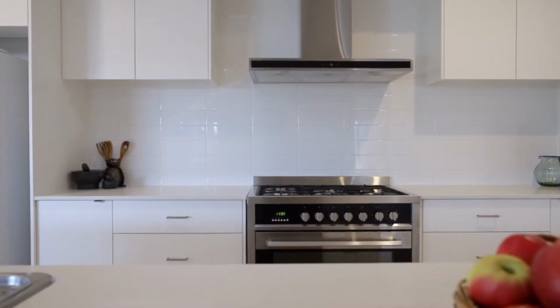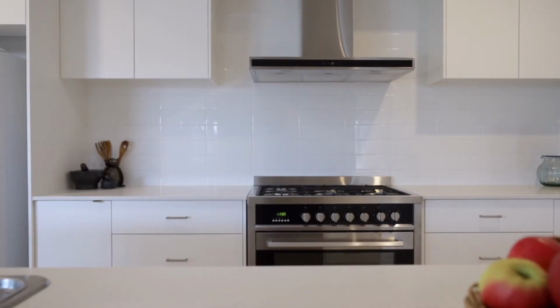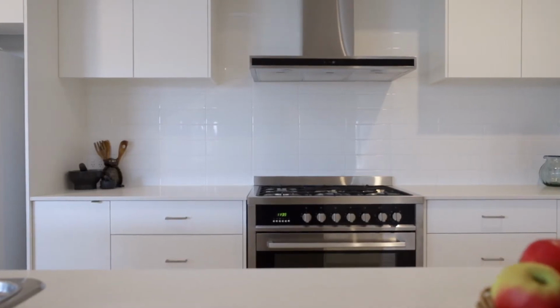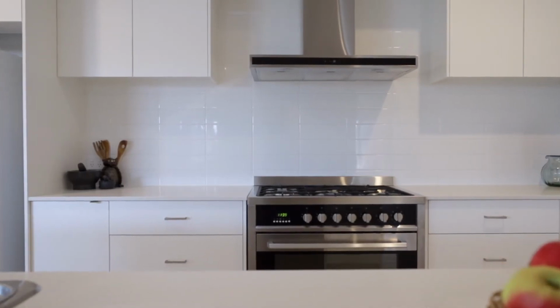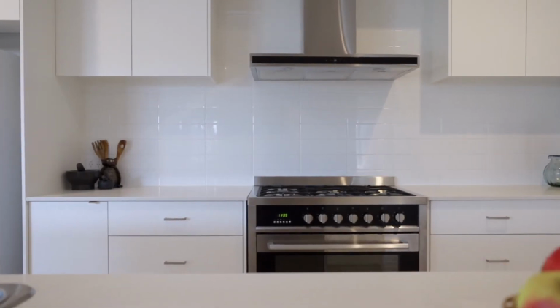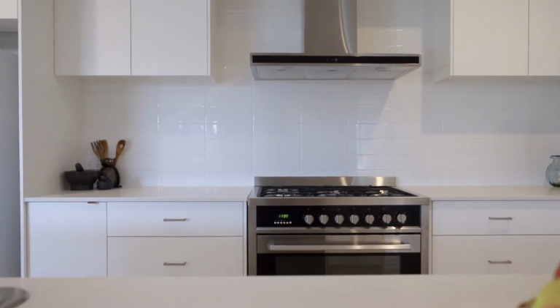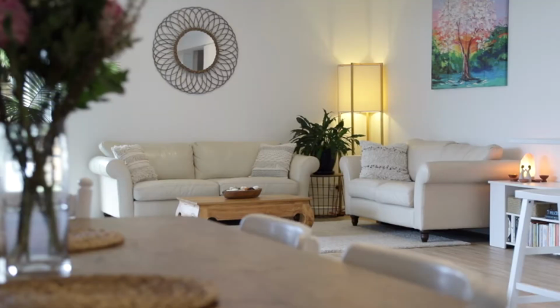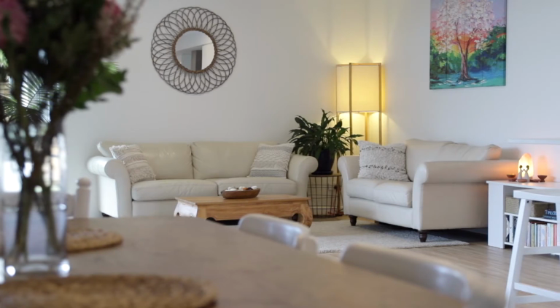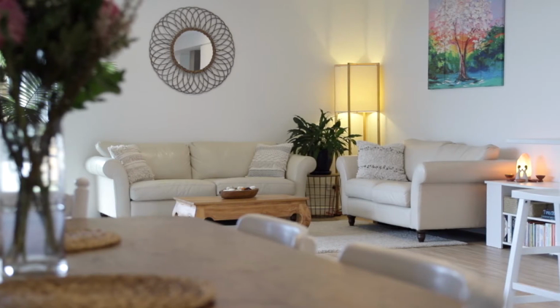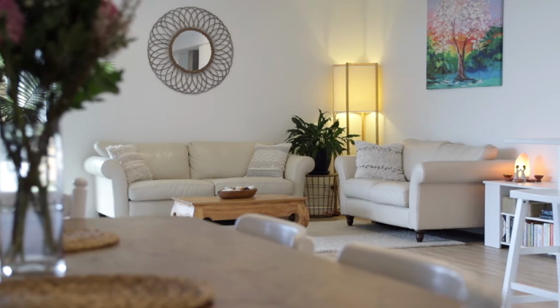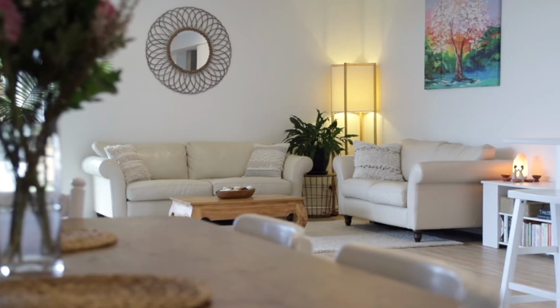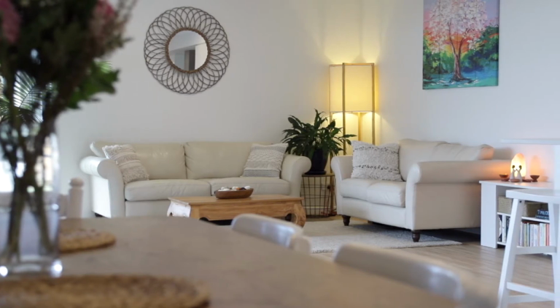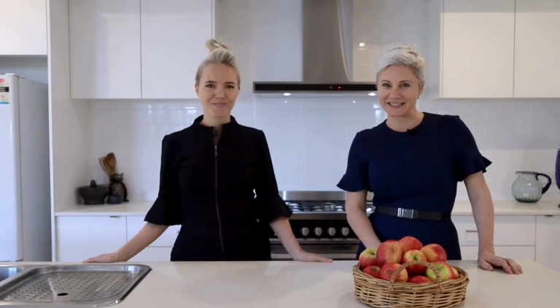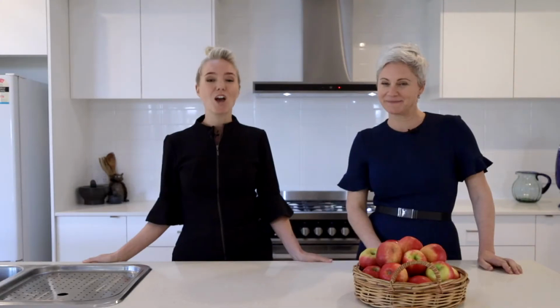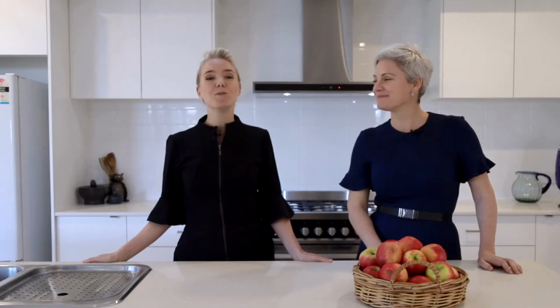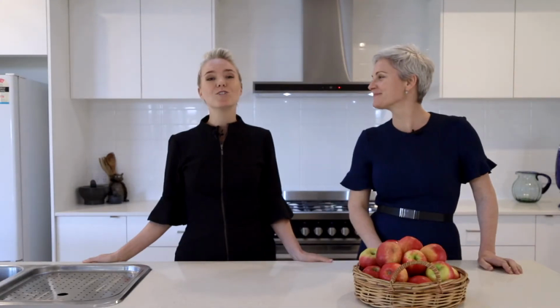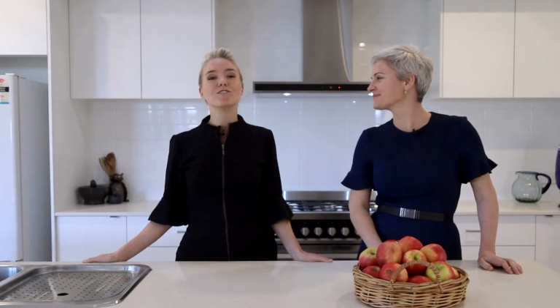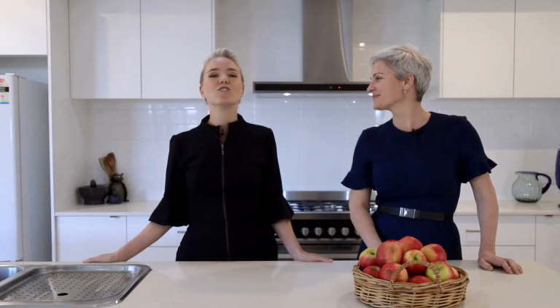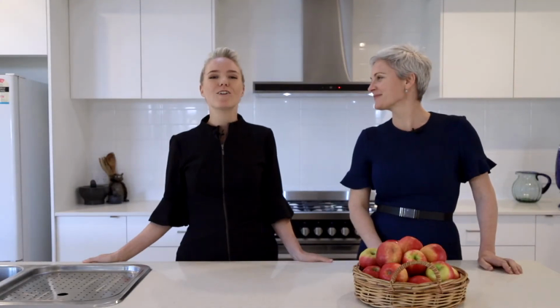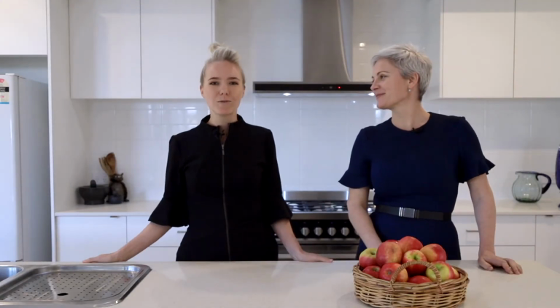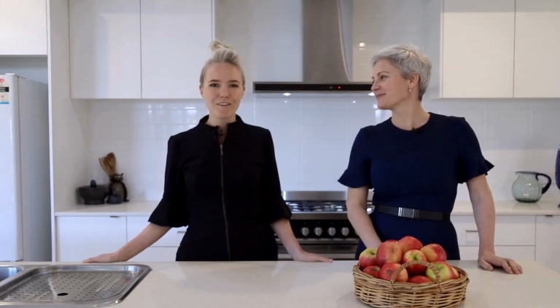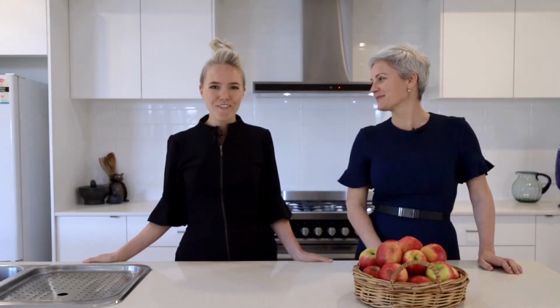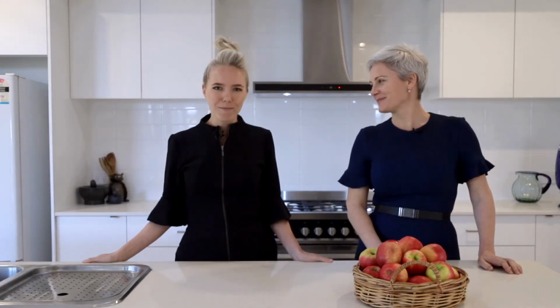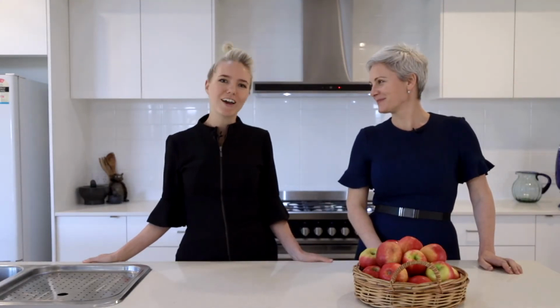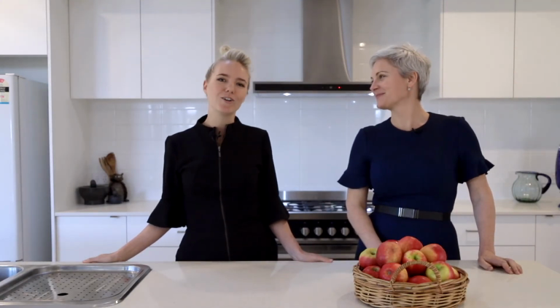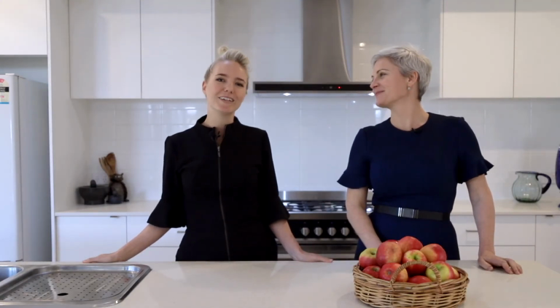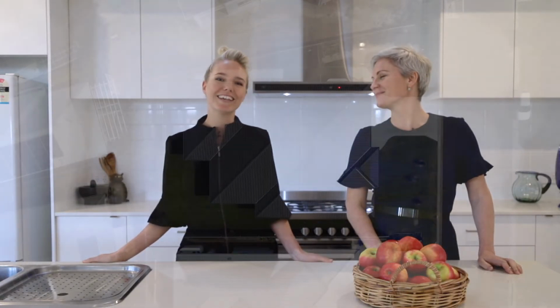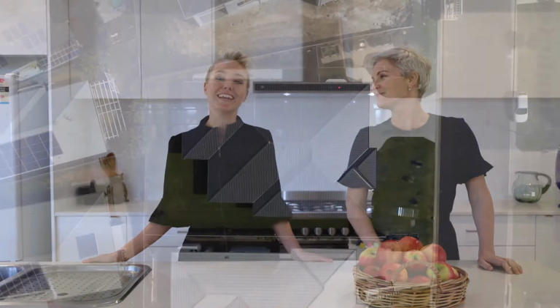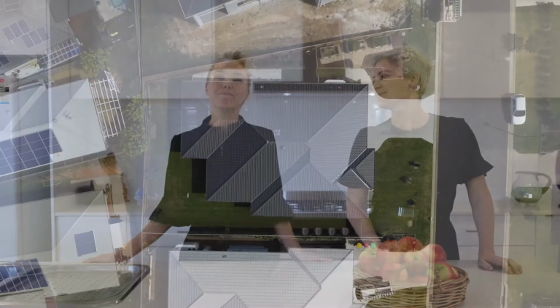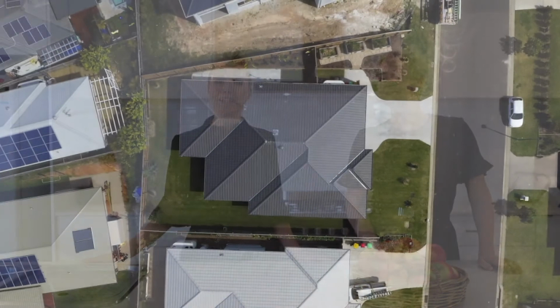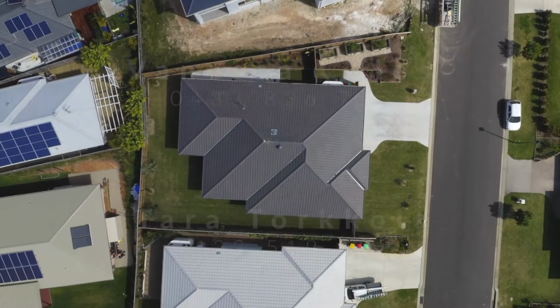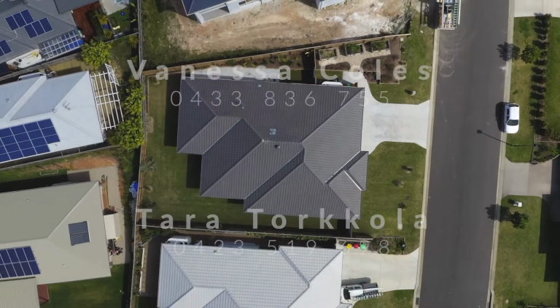We can't wait to show you this modern masterpiece — a beautiful, tranquil family home set in Mullumbimby.